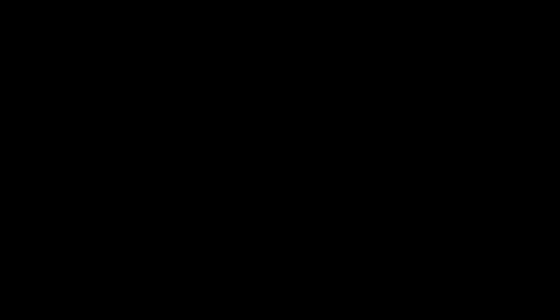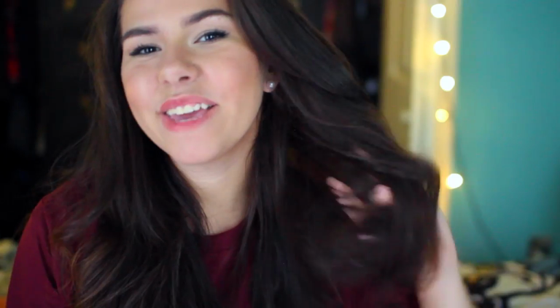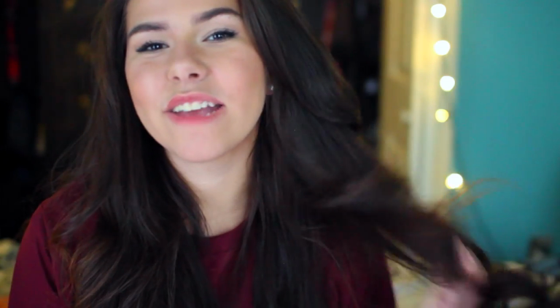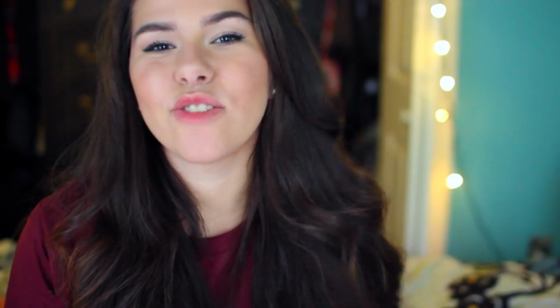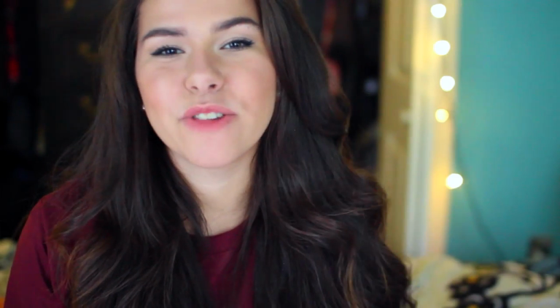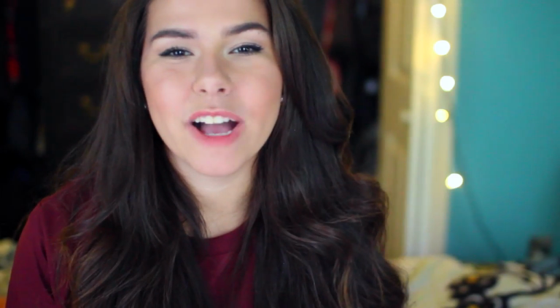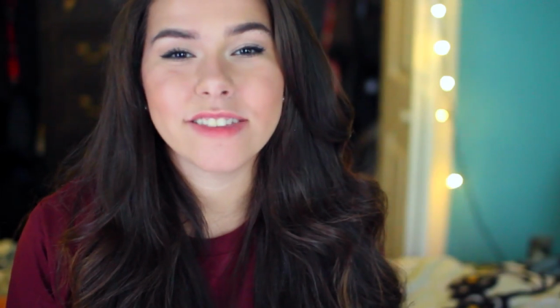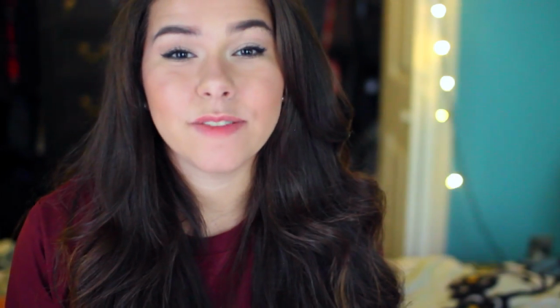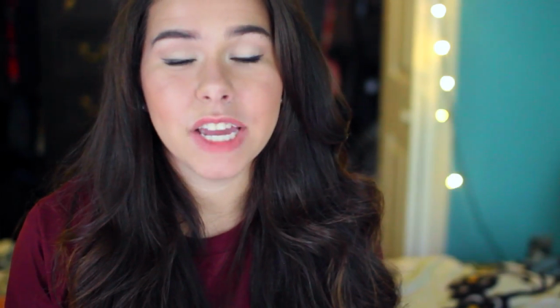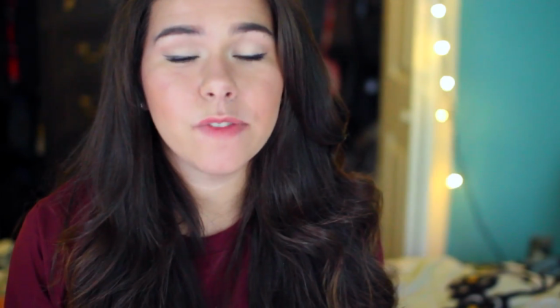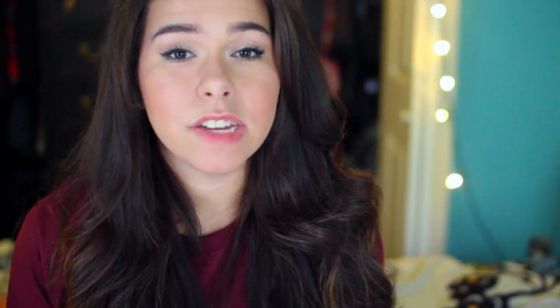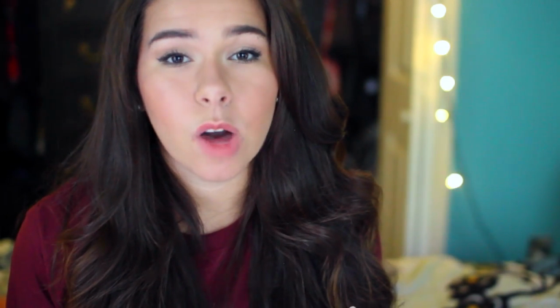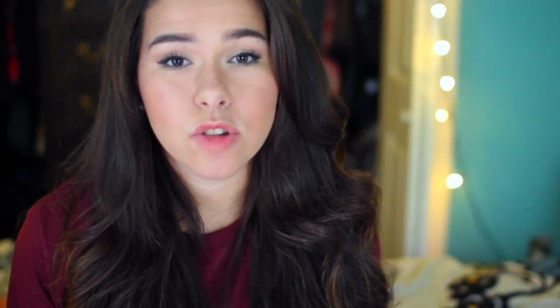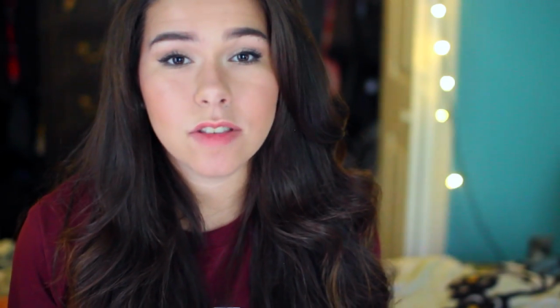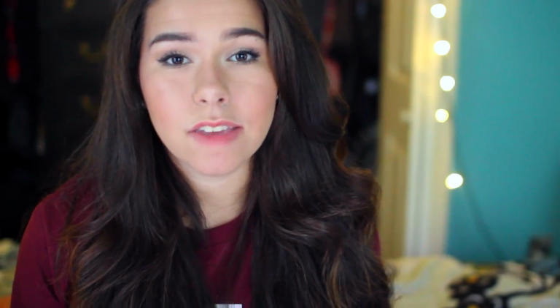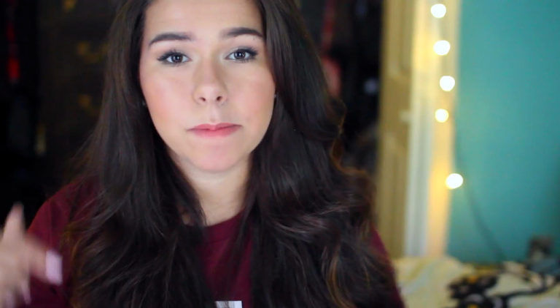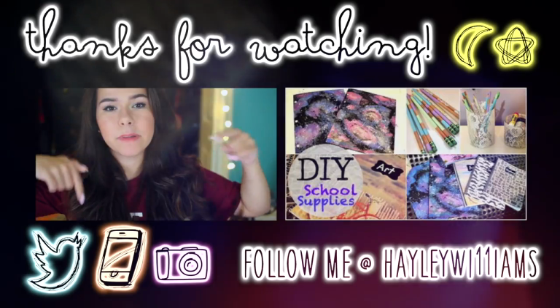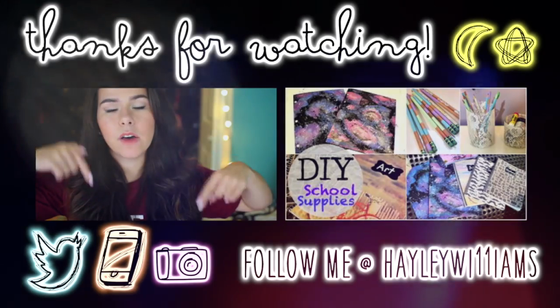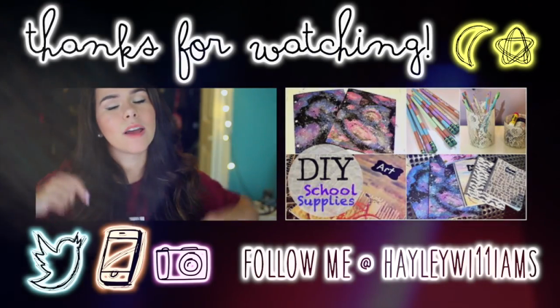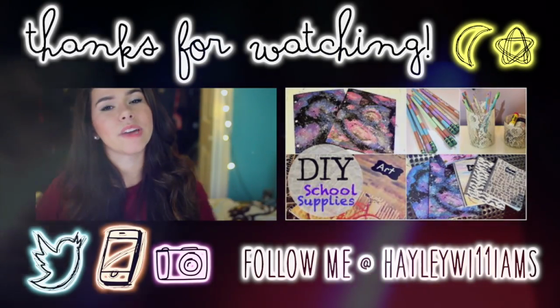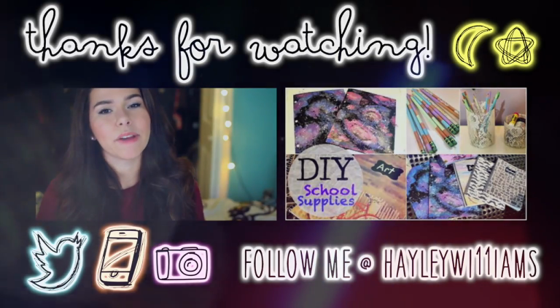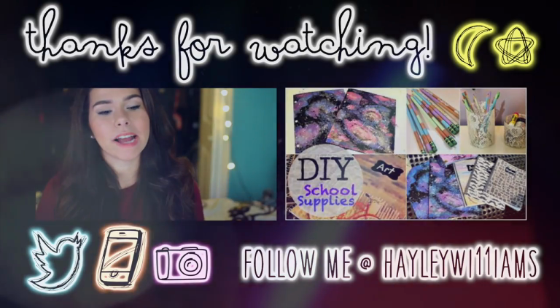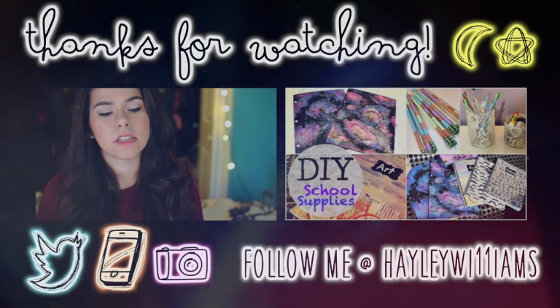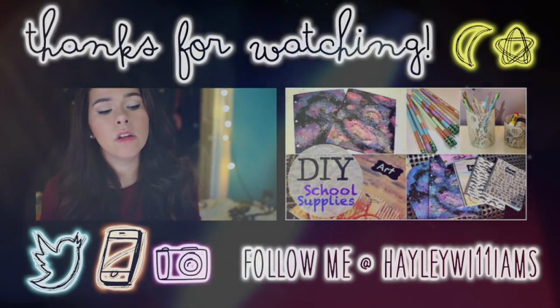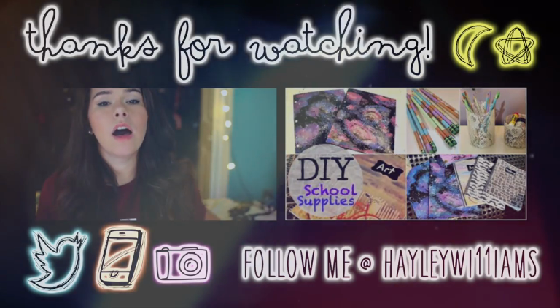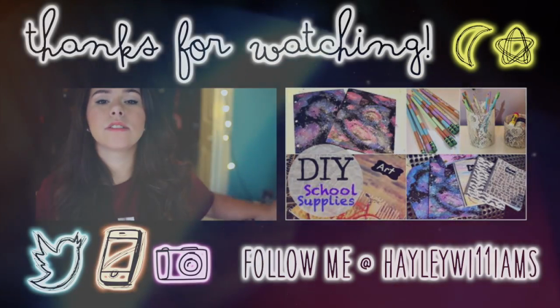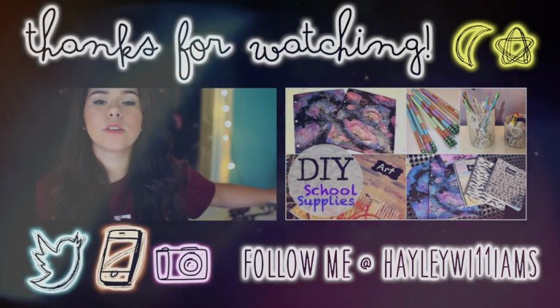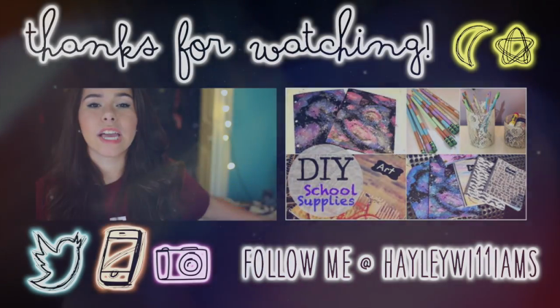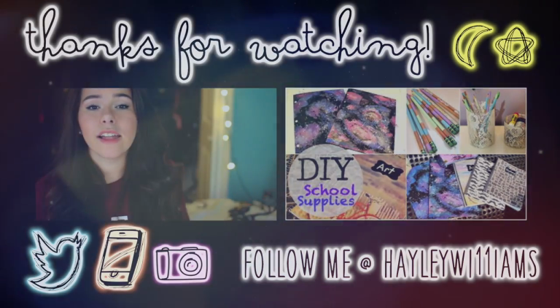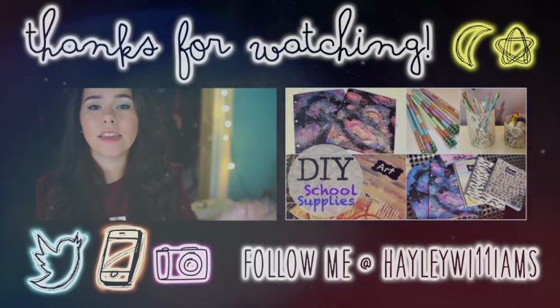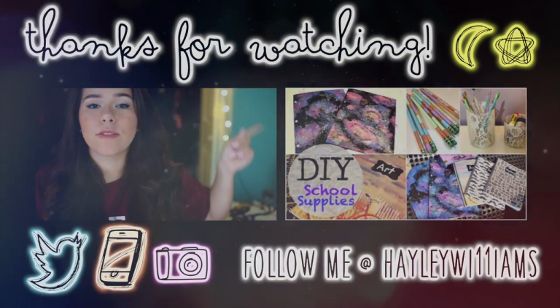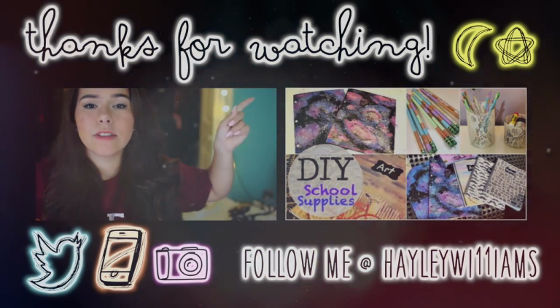Thank you guys so much for watching this video. If you have any questions, you can leave them down below and I will get right back to you. Also, go check out Leah's video — I'll link it. And I will see you guys later.